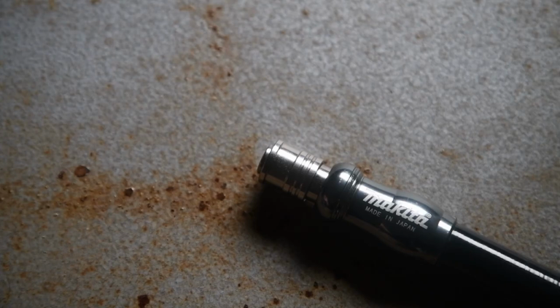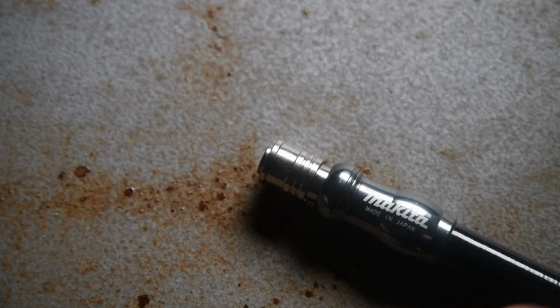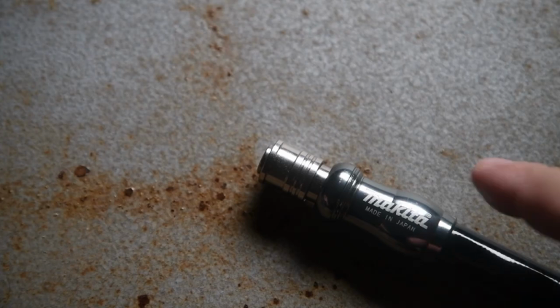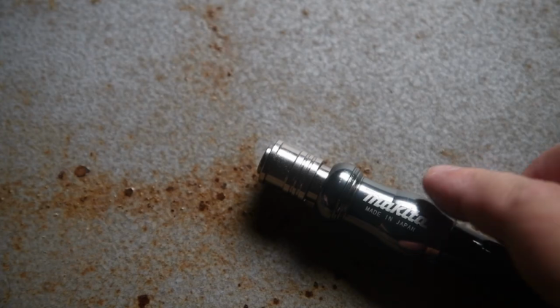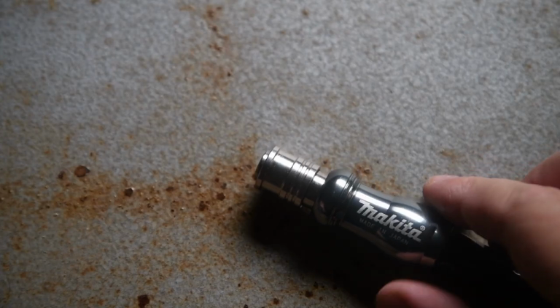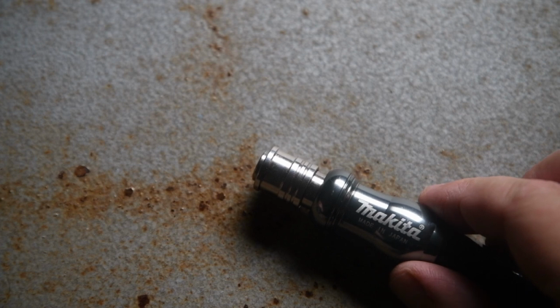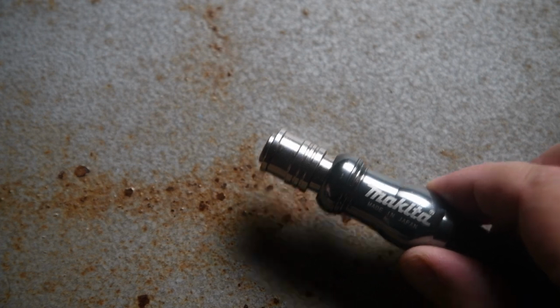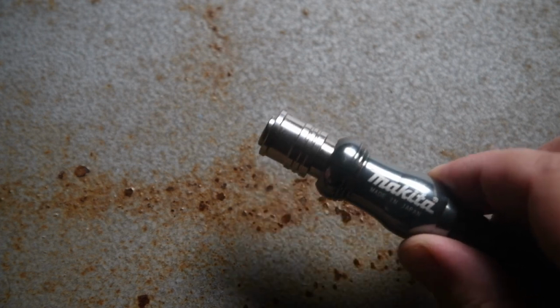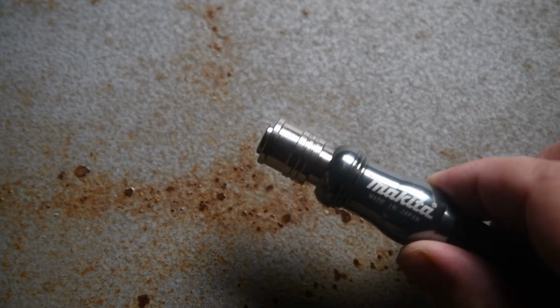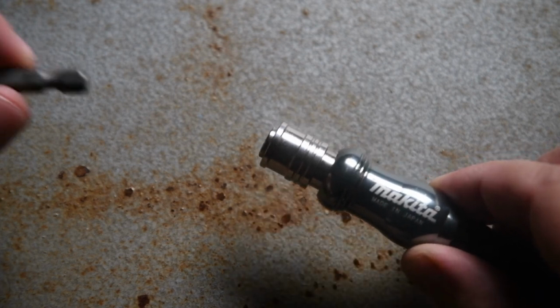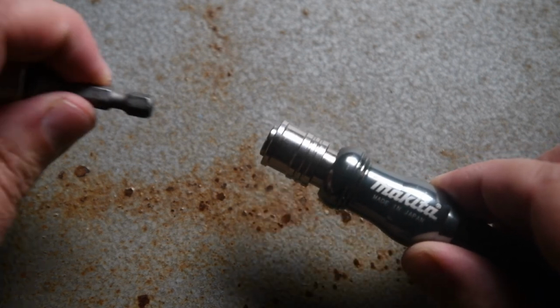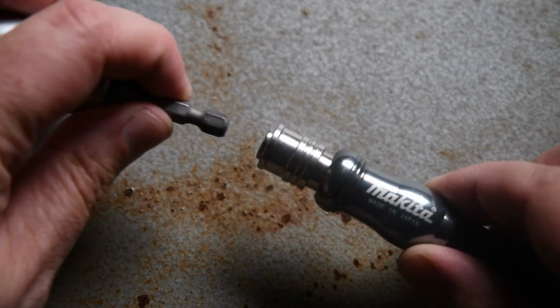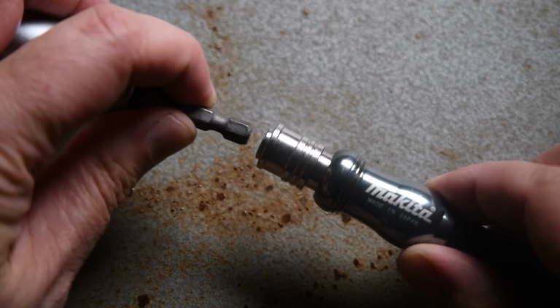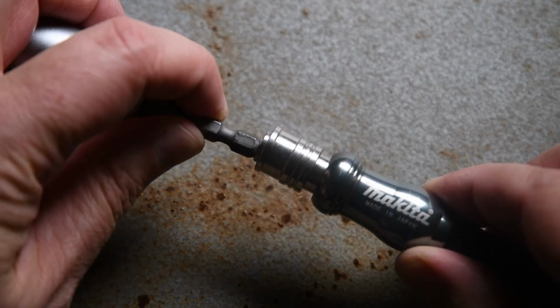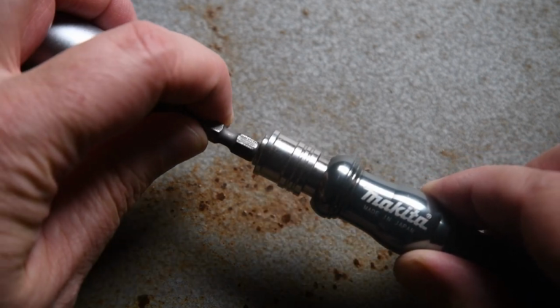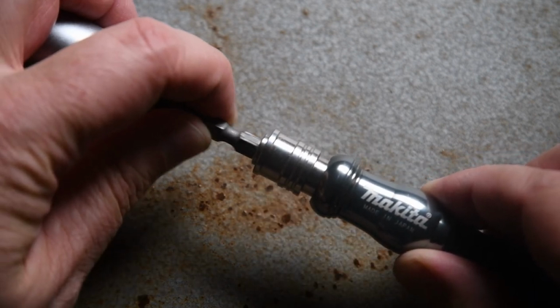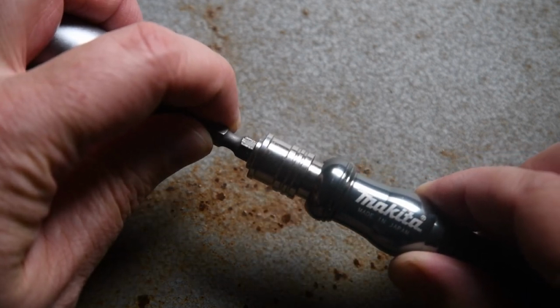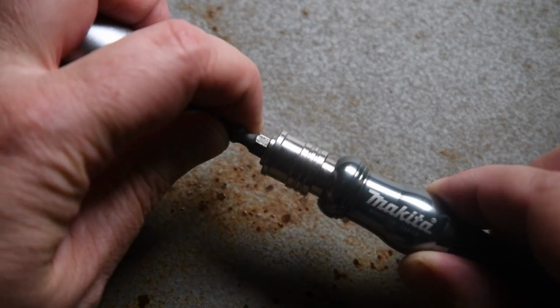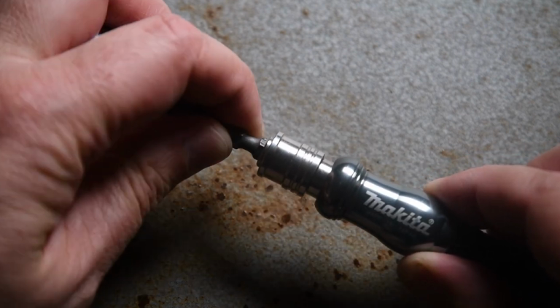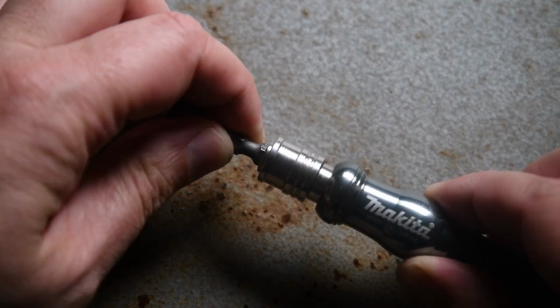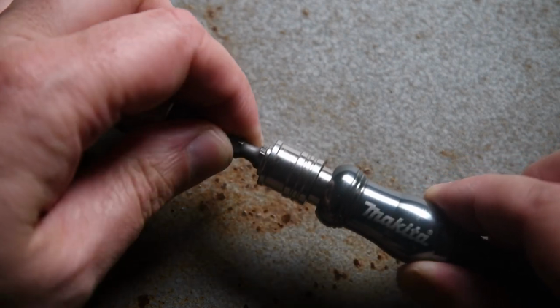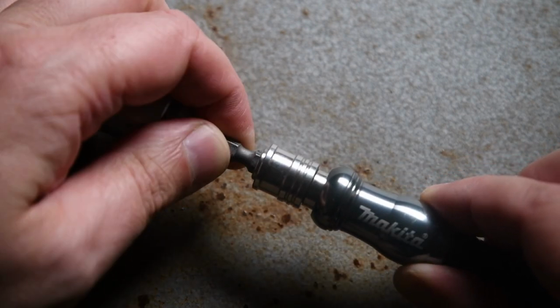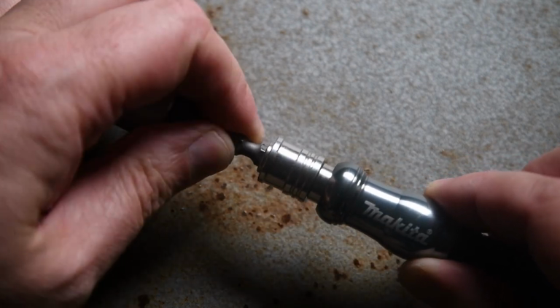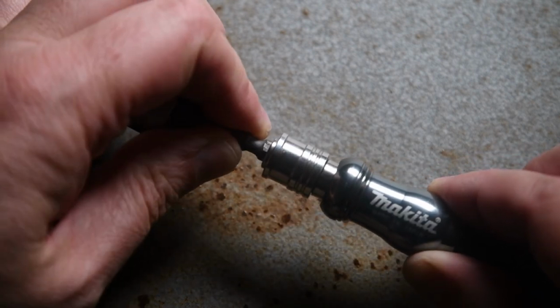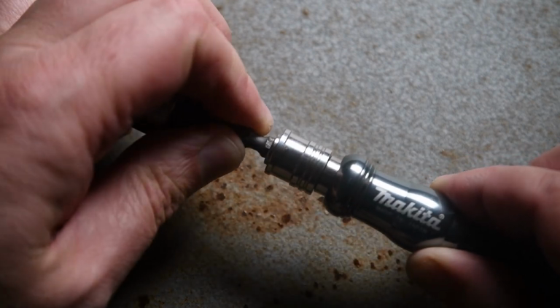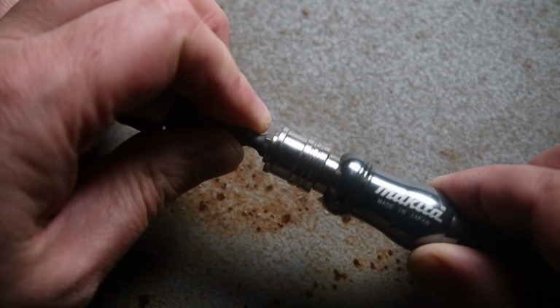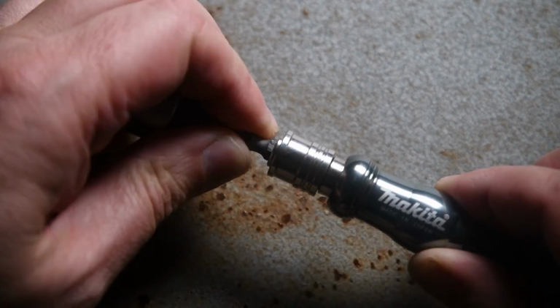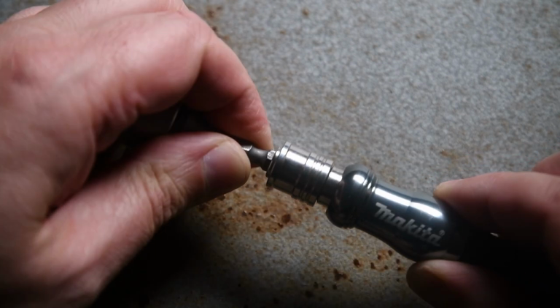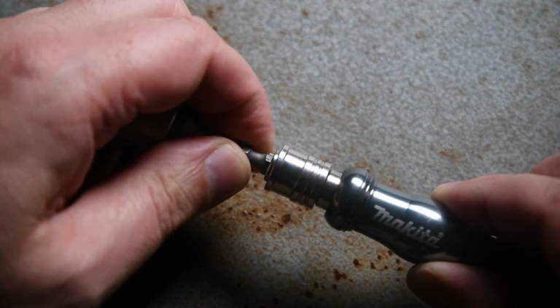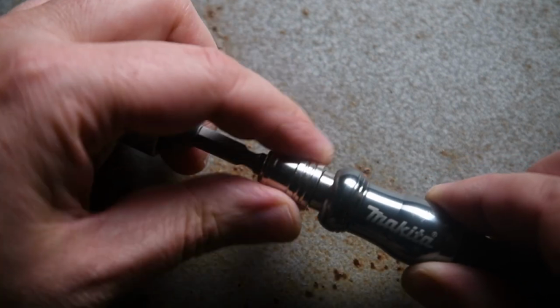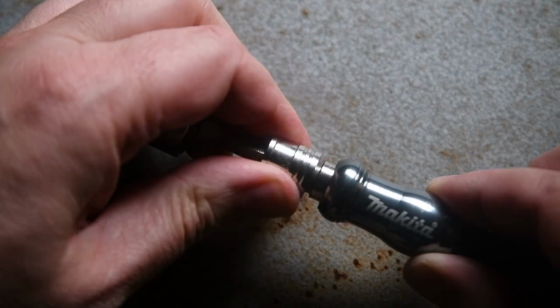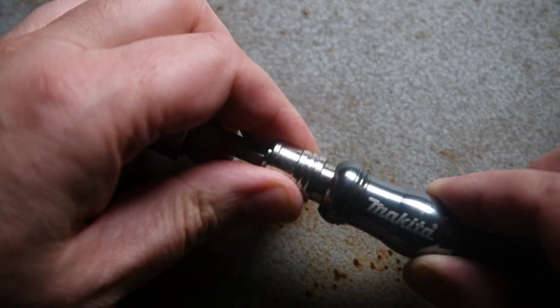The collet takes quarter-inch bits or adapters. As always with Makita, this is a two-hand operation.